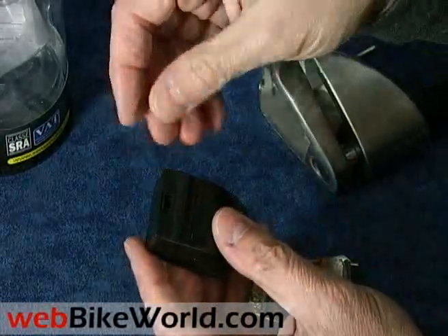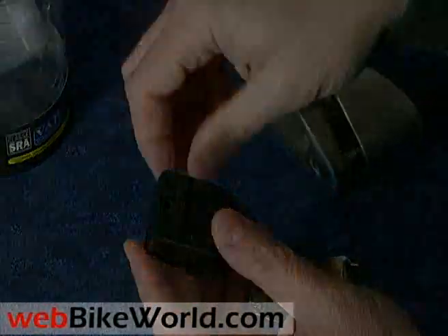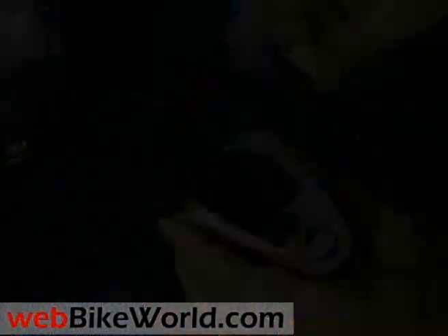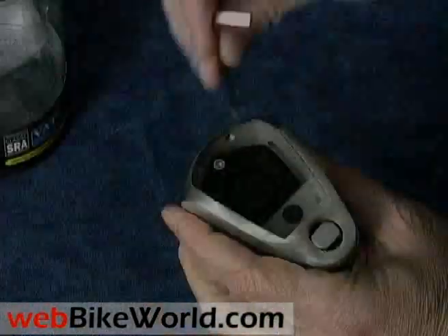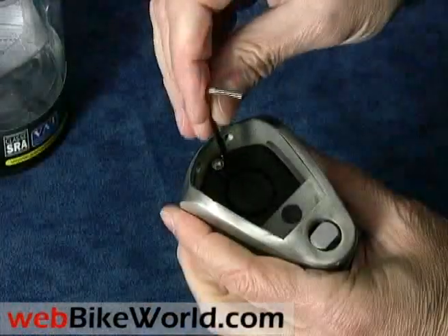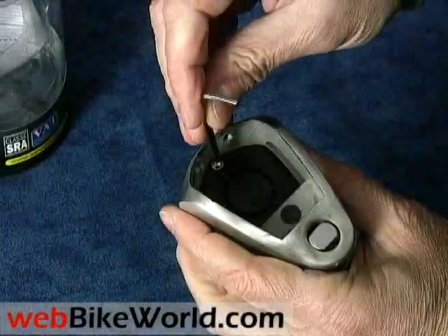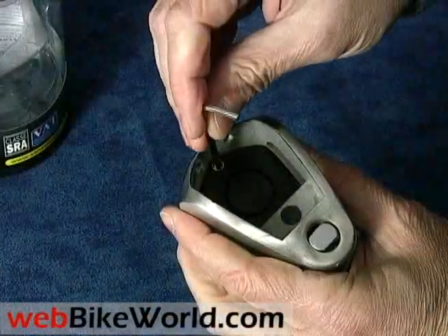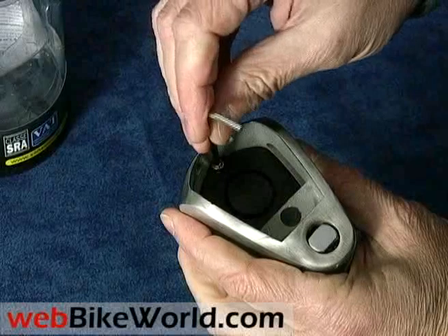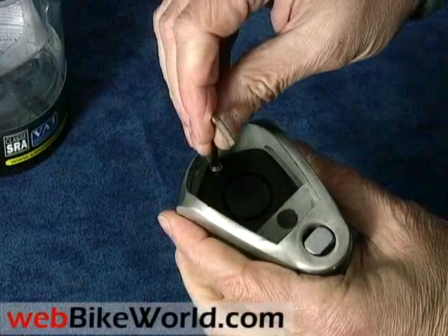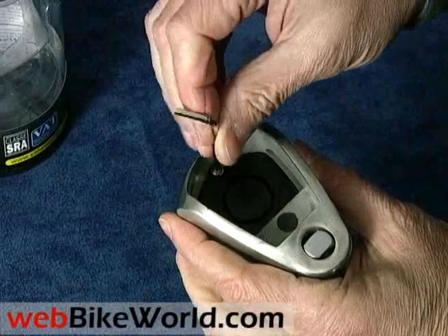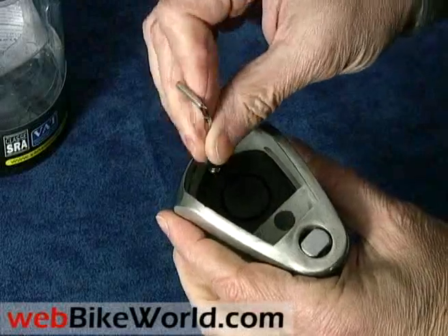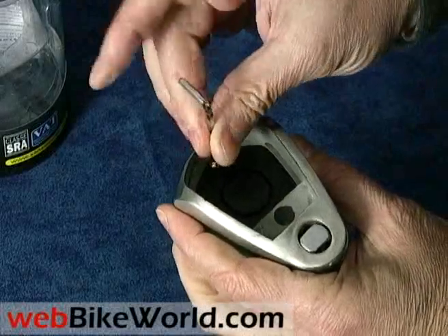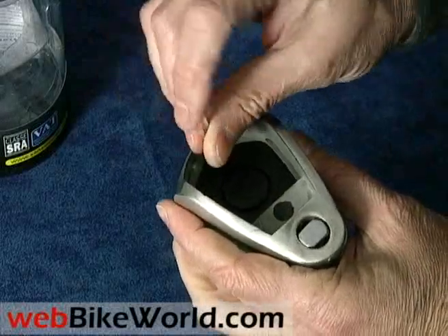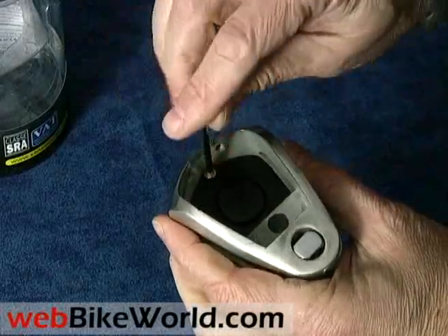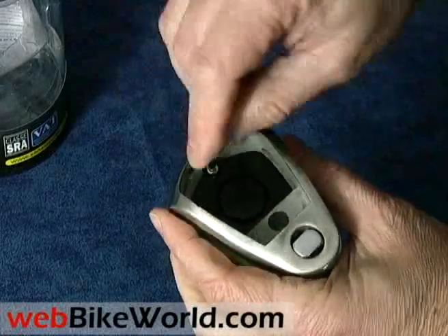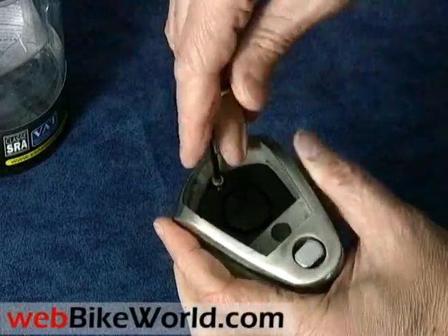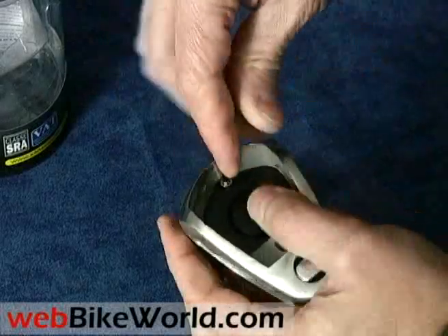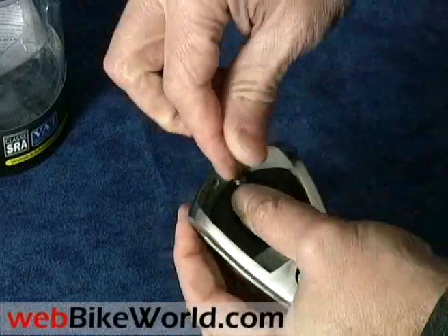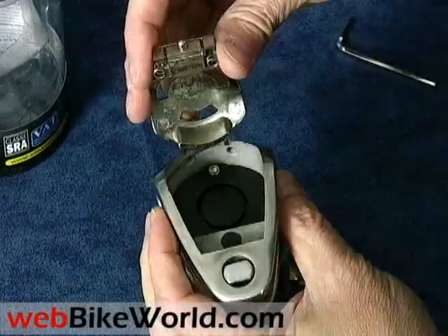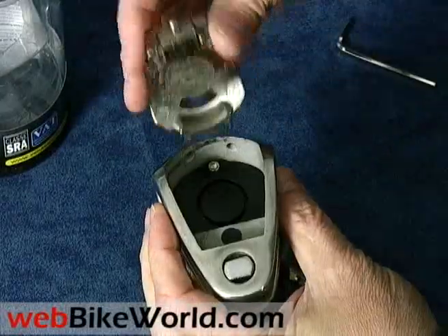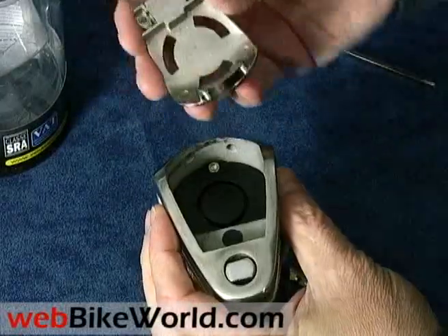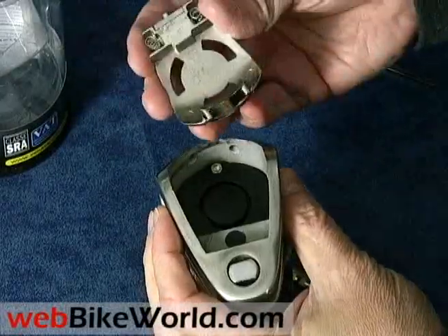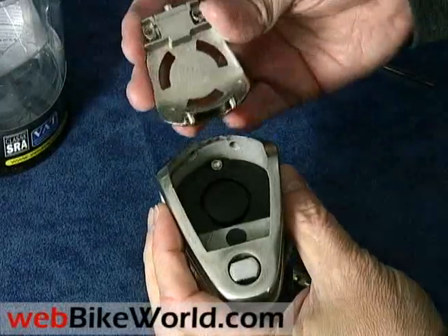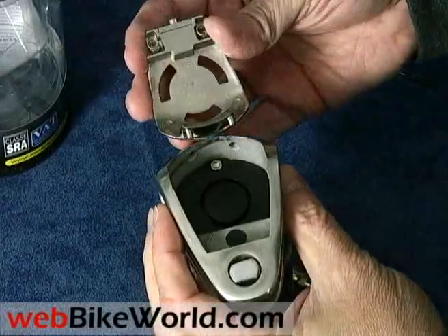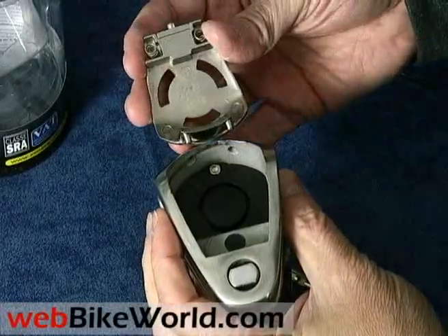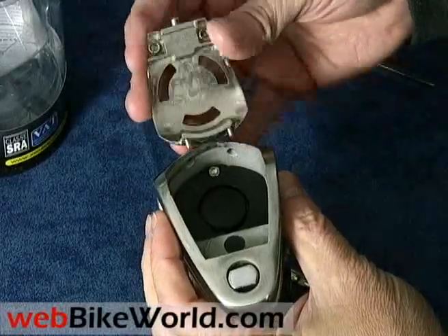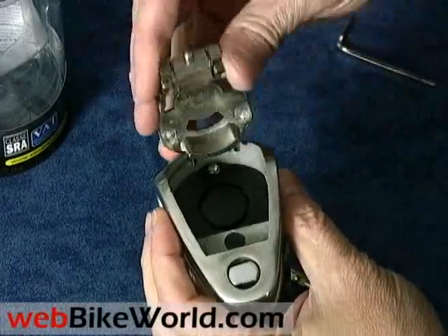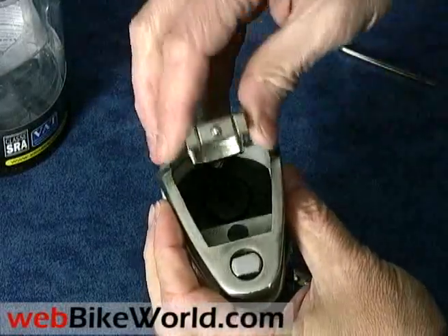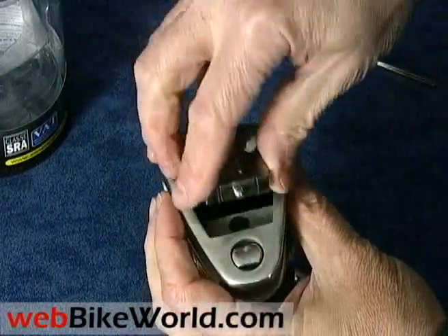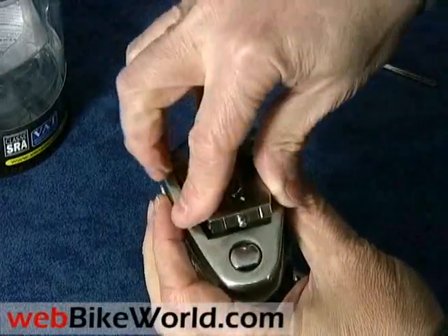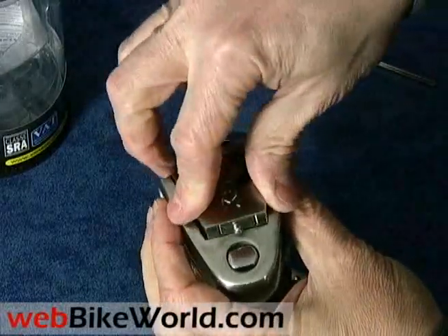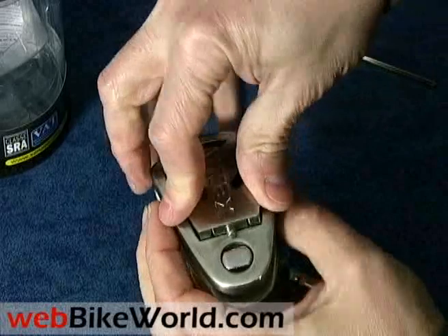Install the battery, replace the module being careful about the gasket, screw the module back in, and replace the cover — and you're ready to go.